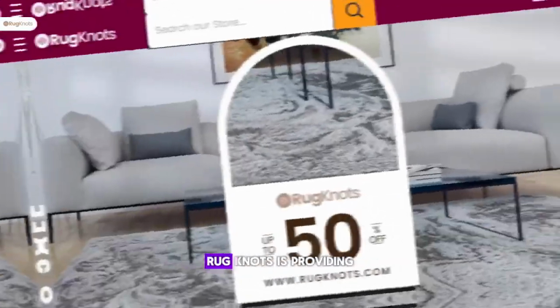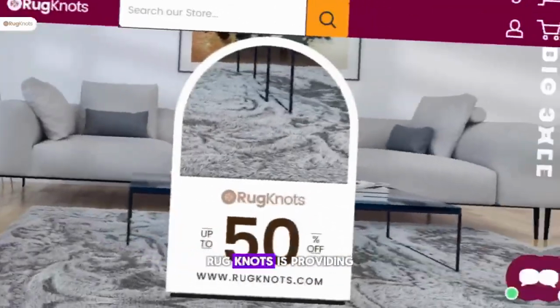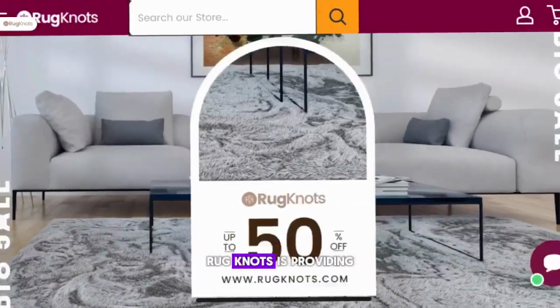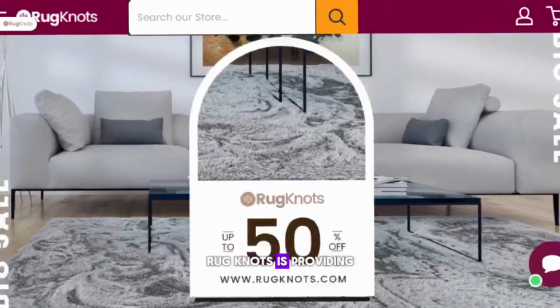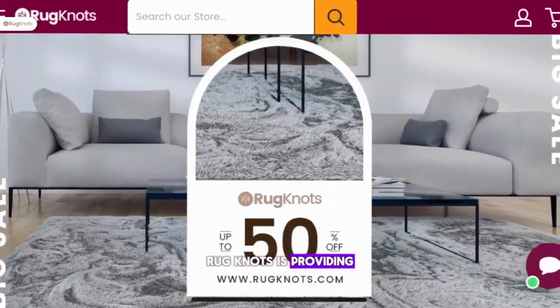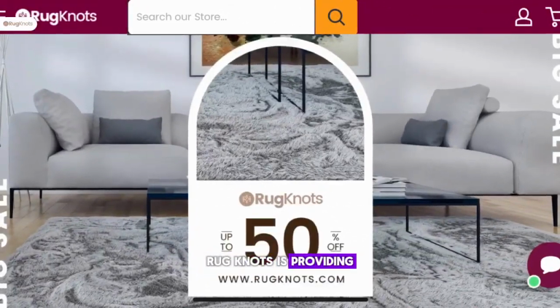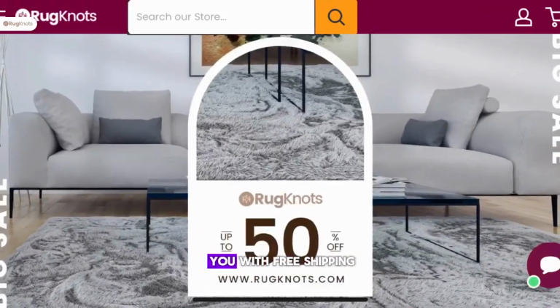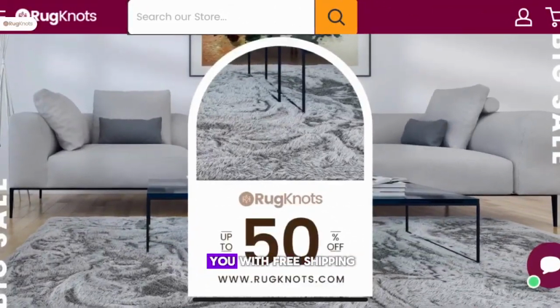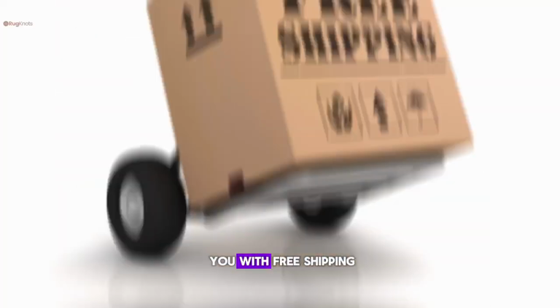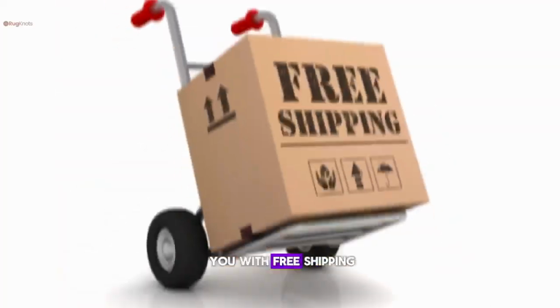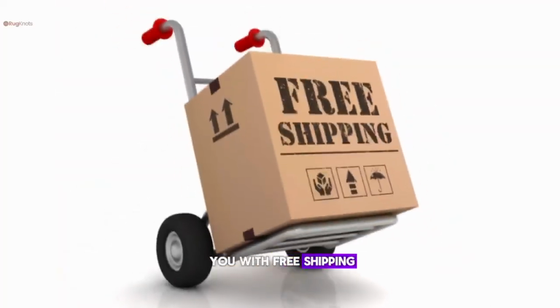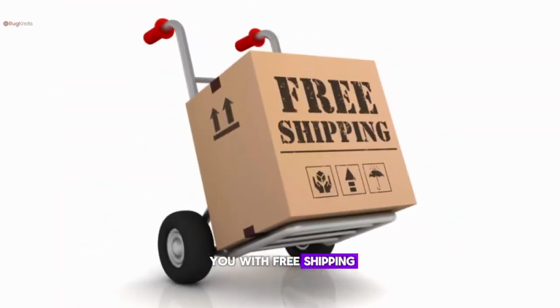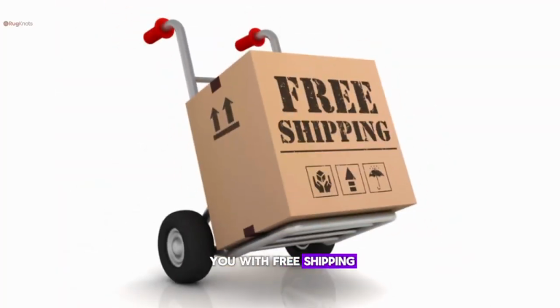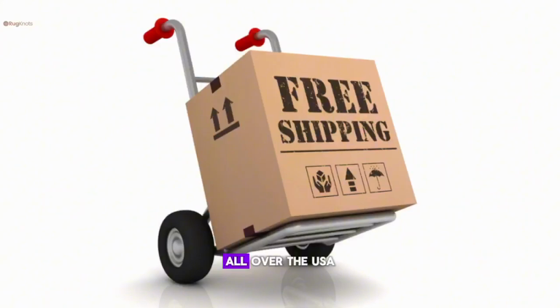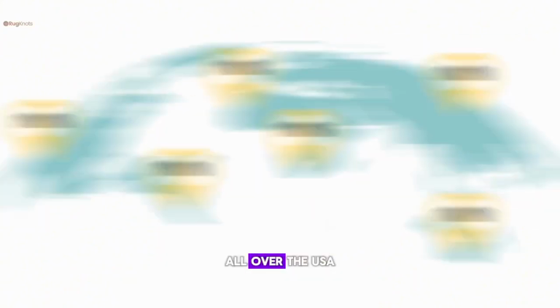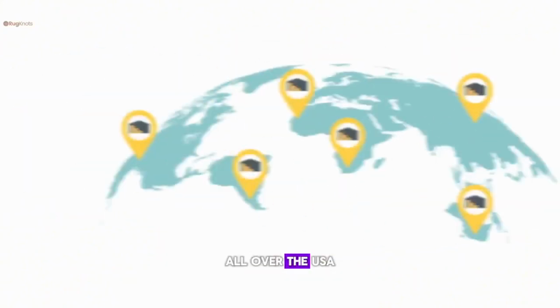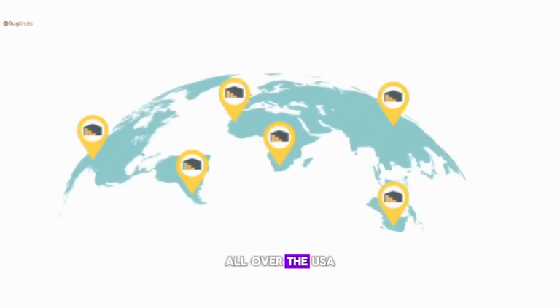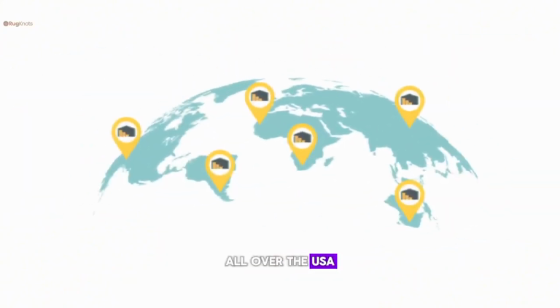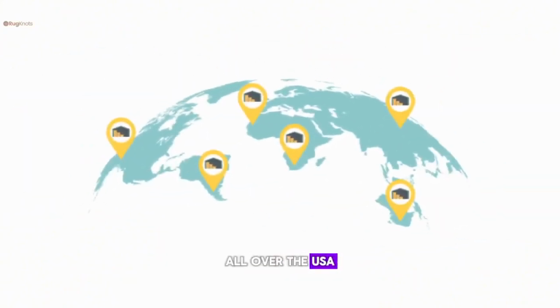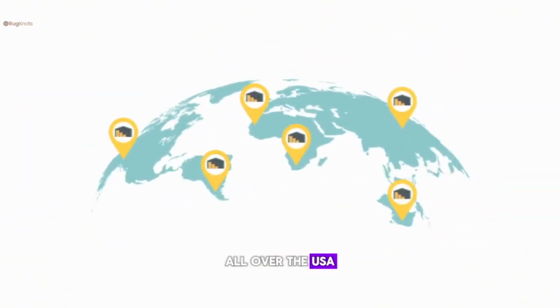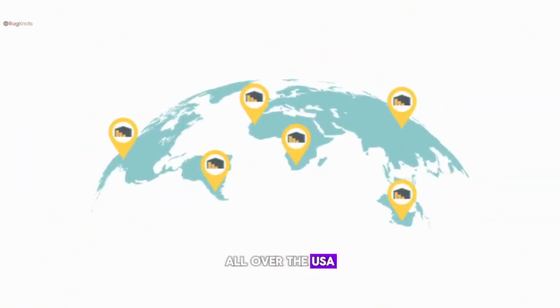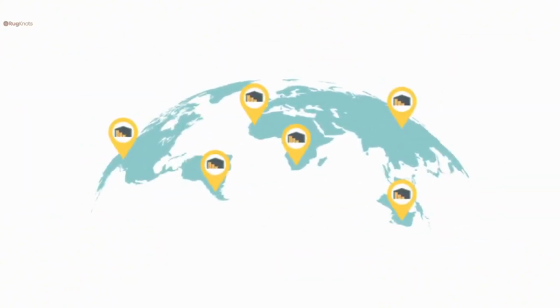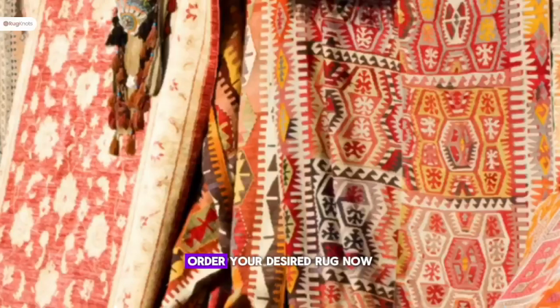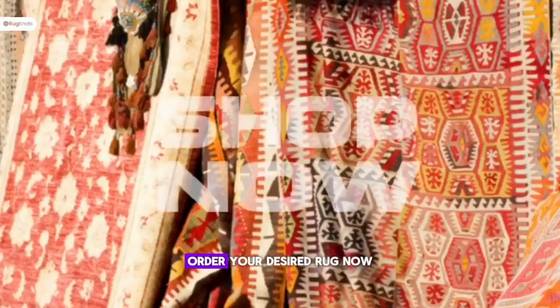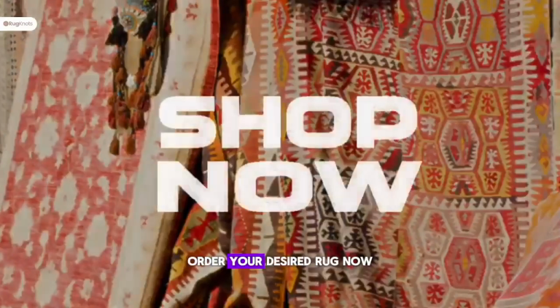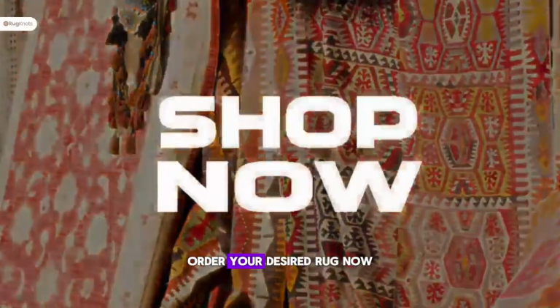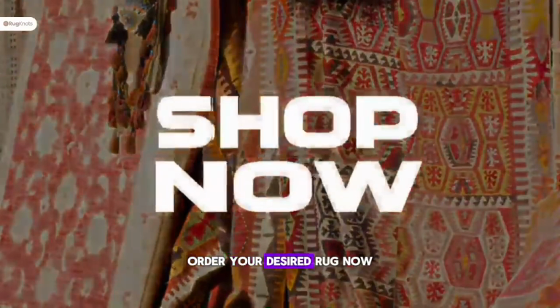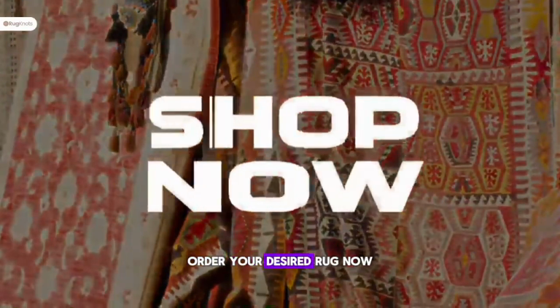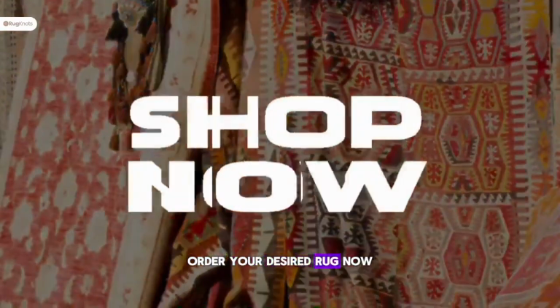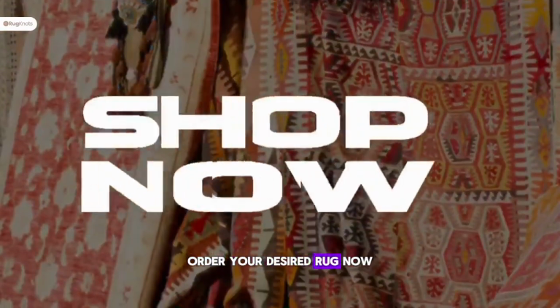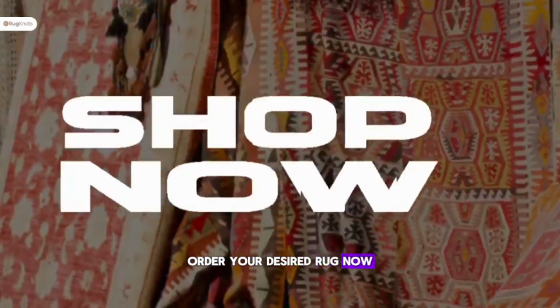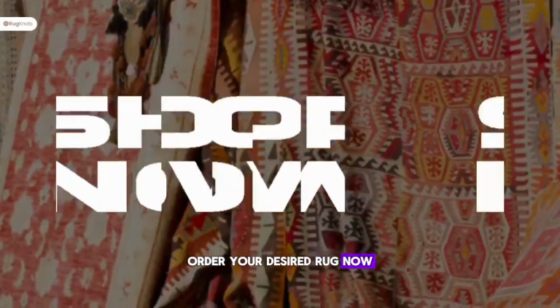Rugknots is providing you with free shipping all over the USA. Order your desired rug now.